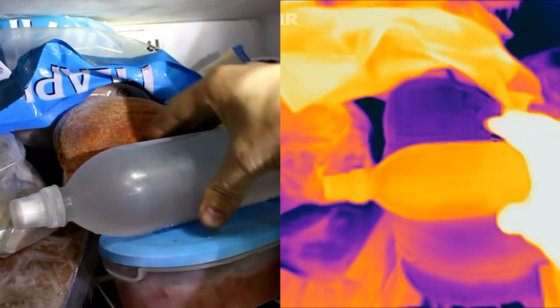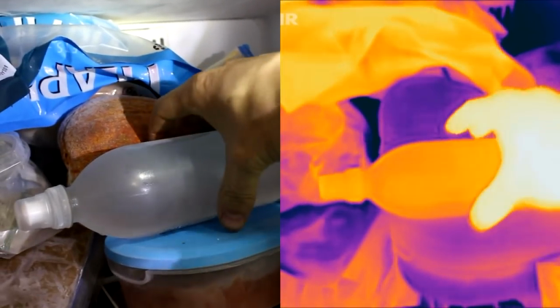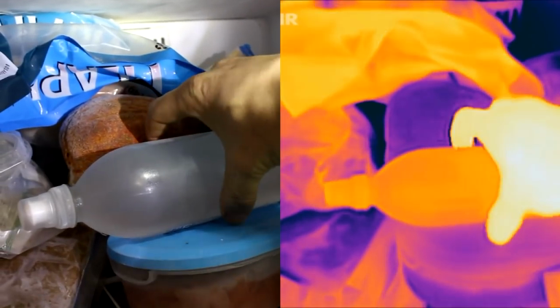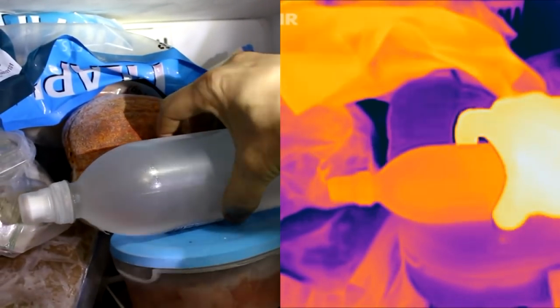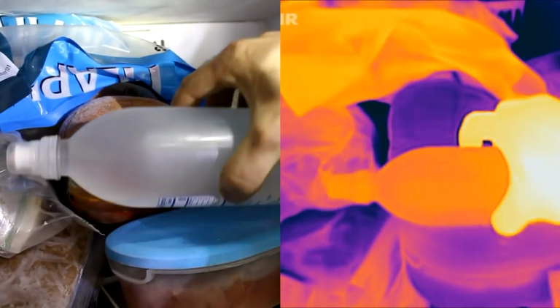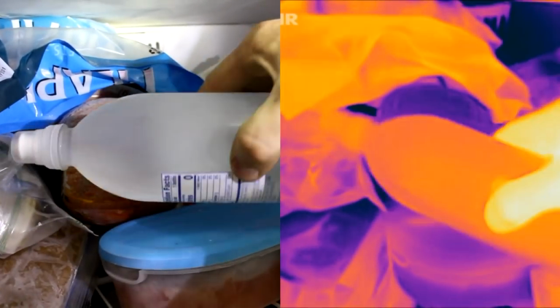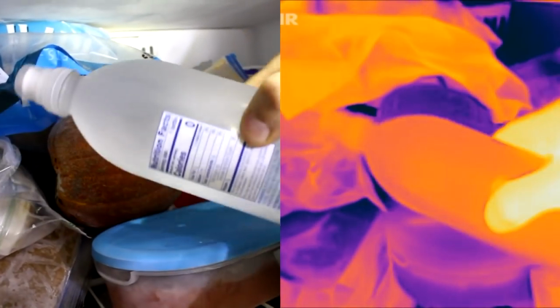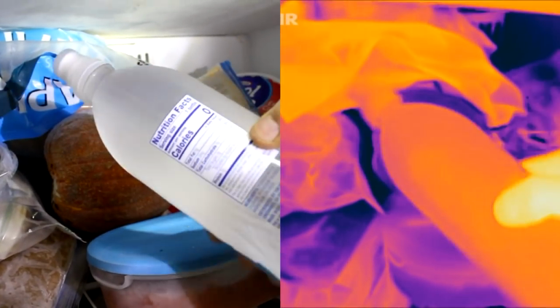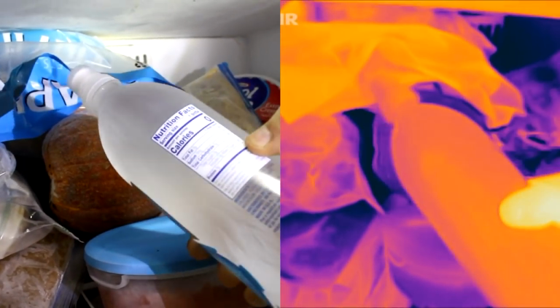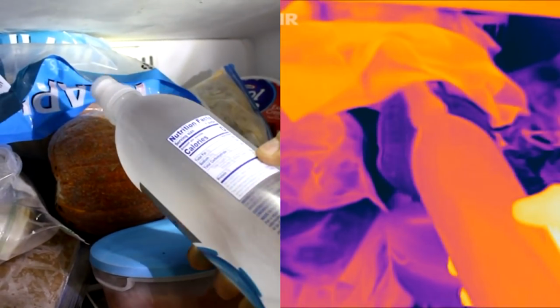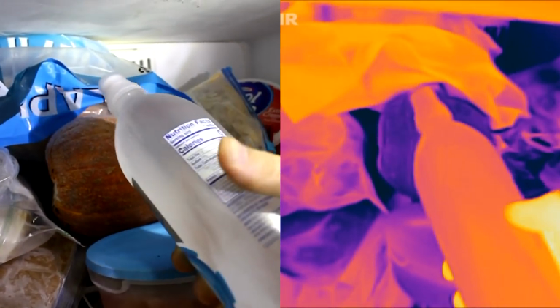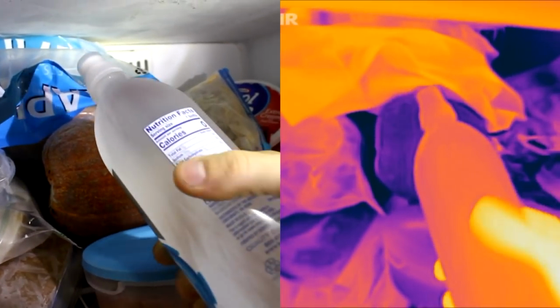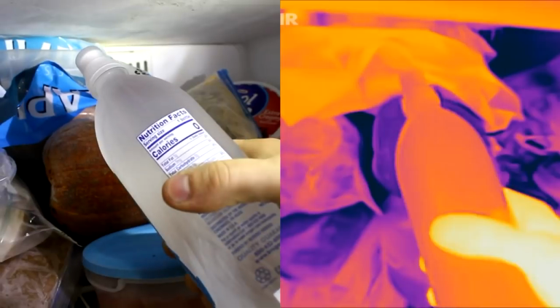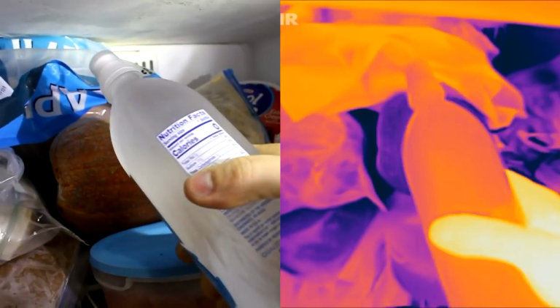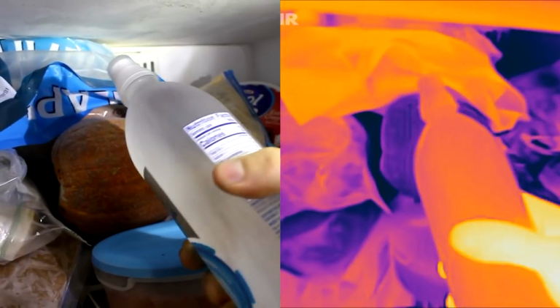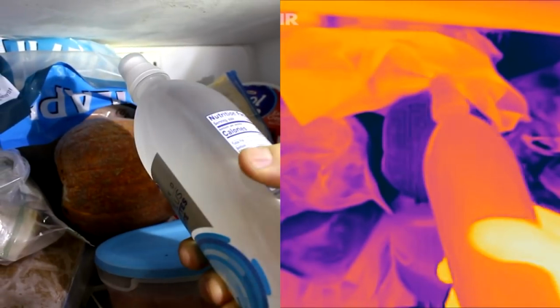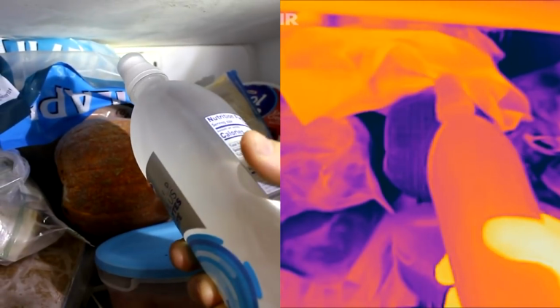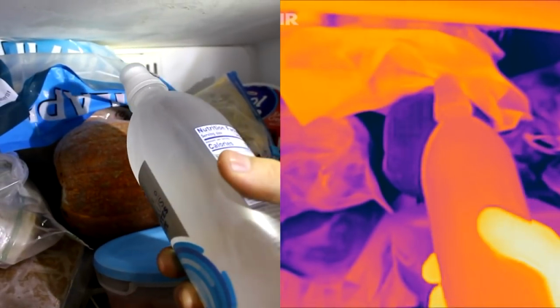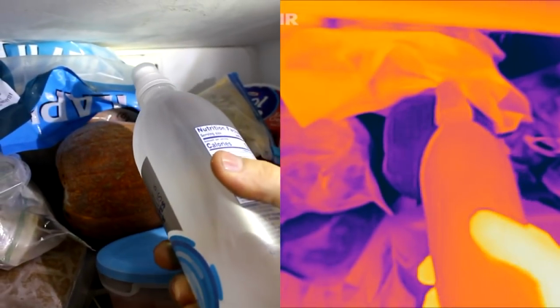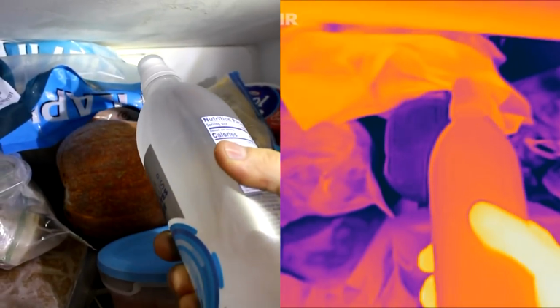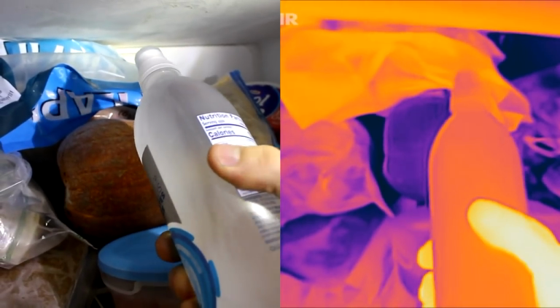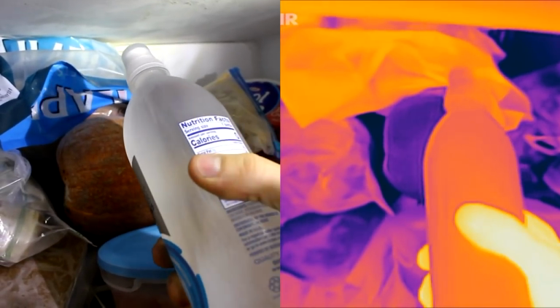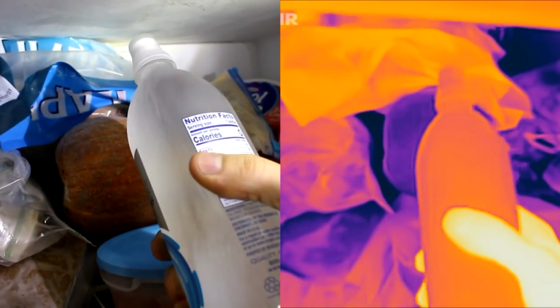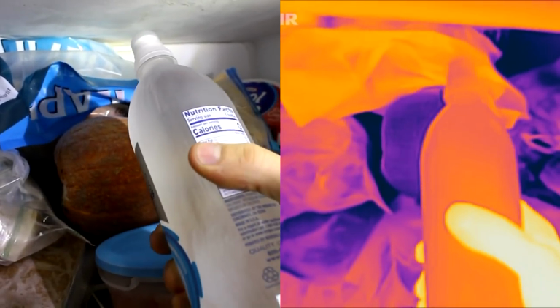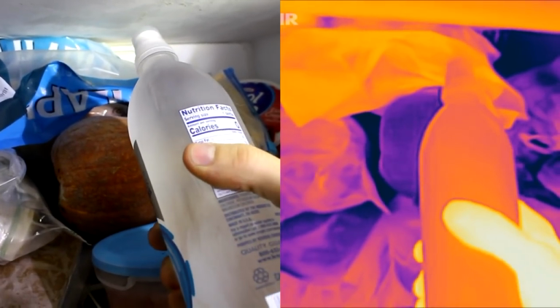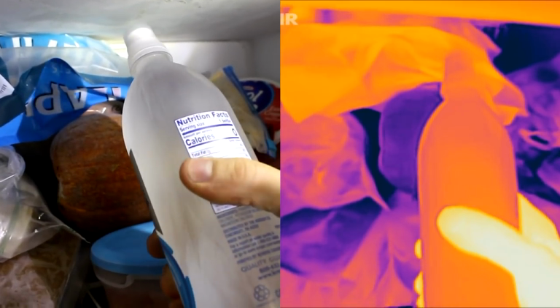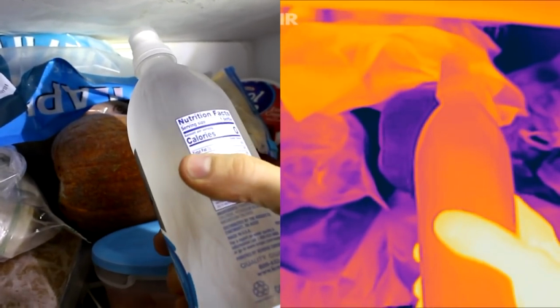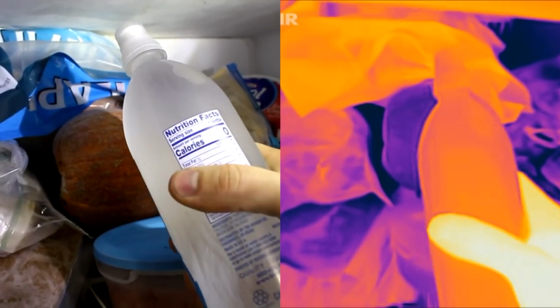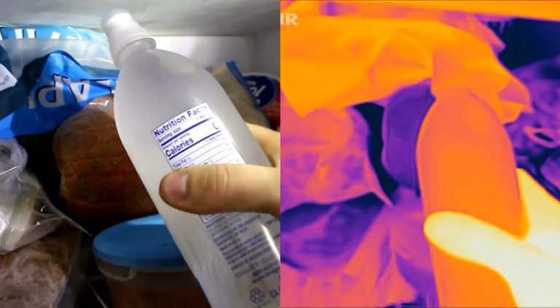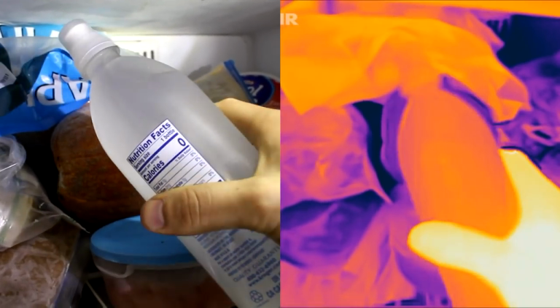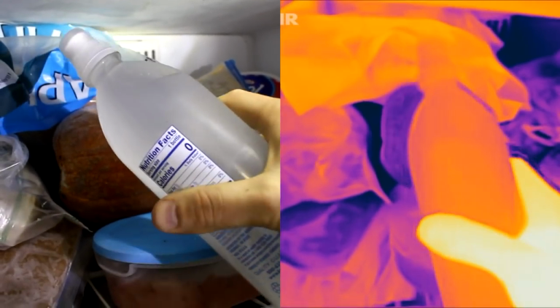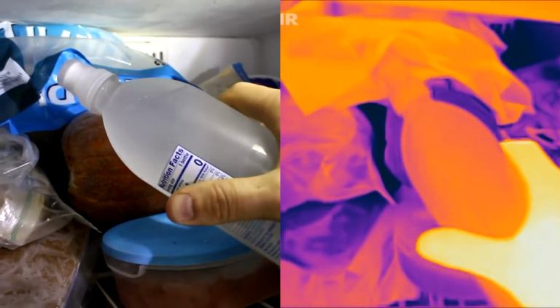As this water froze, it got warmer. Isn't that wild?